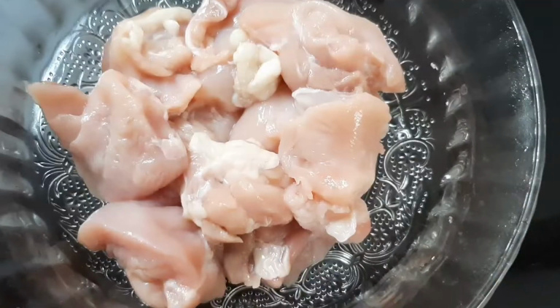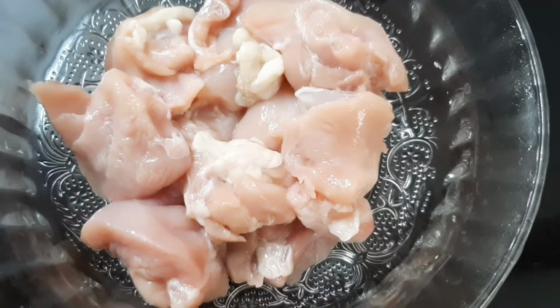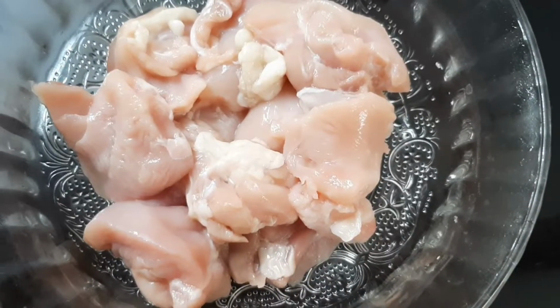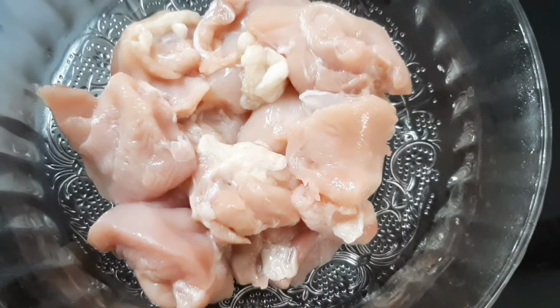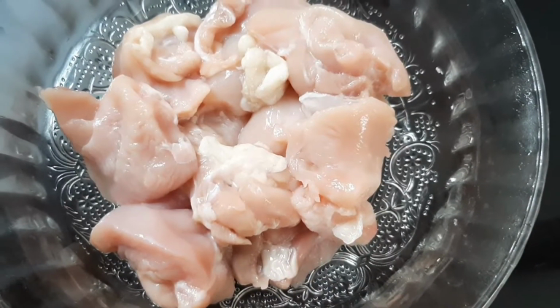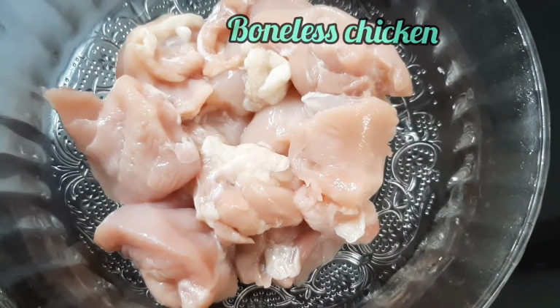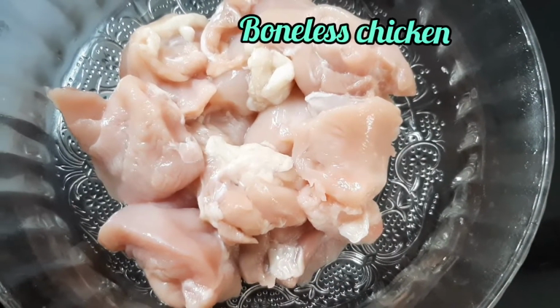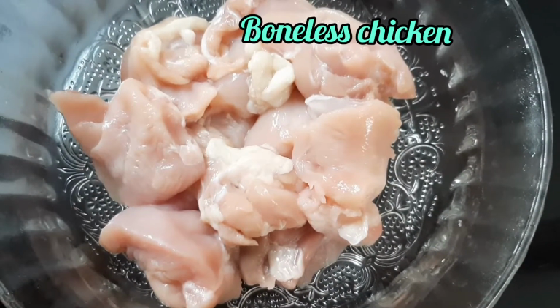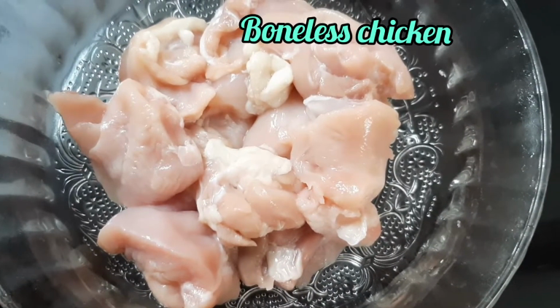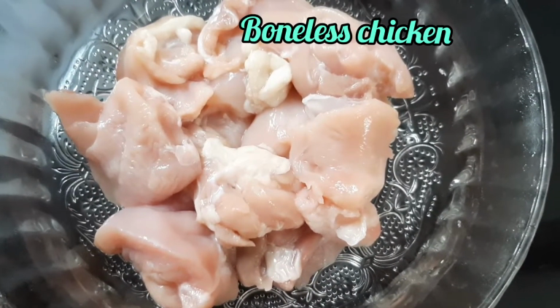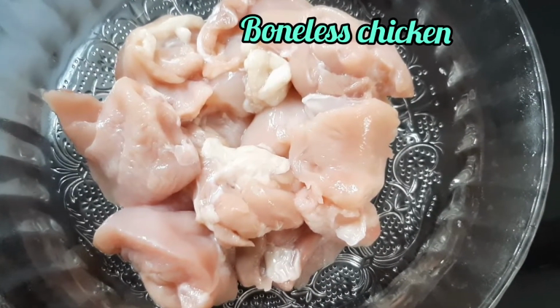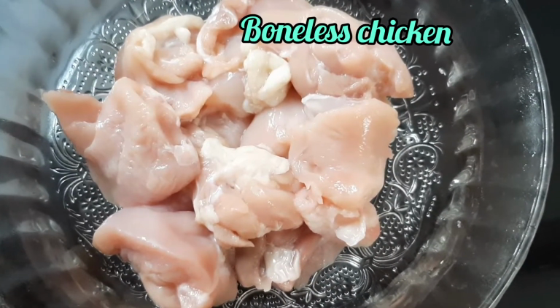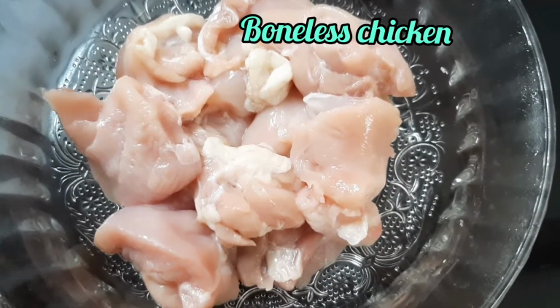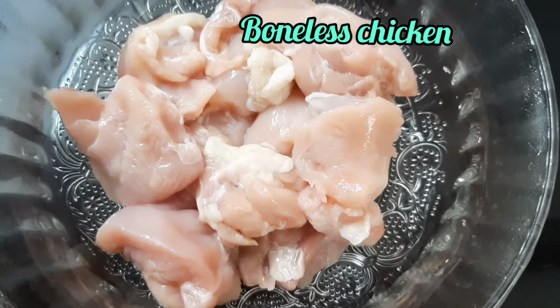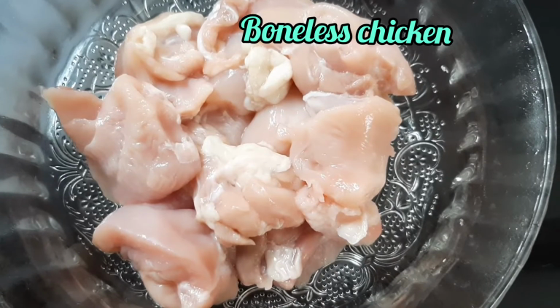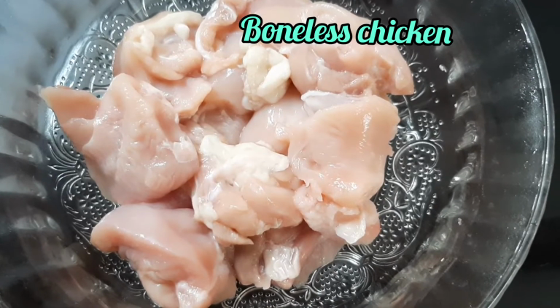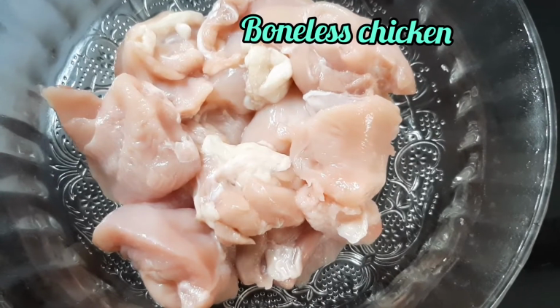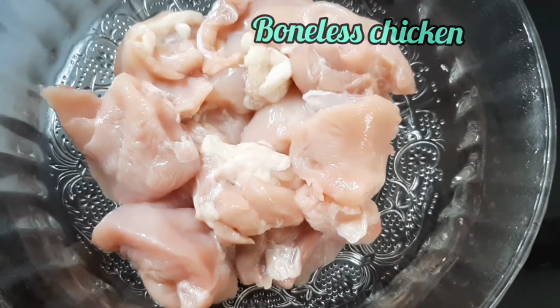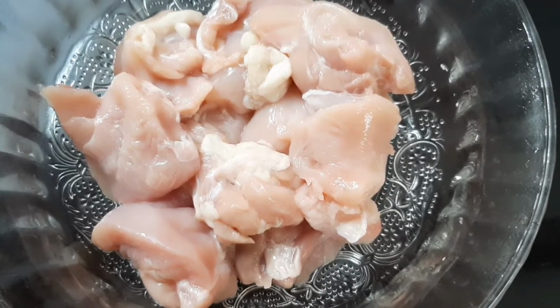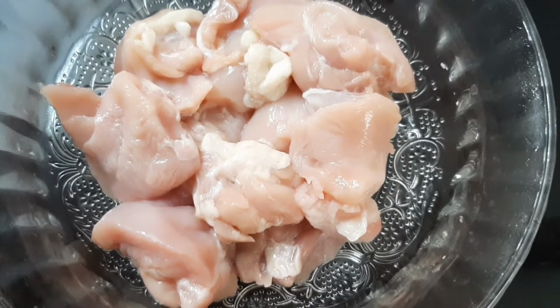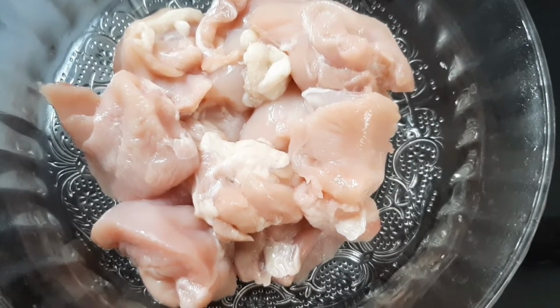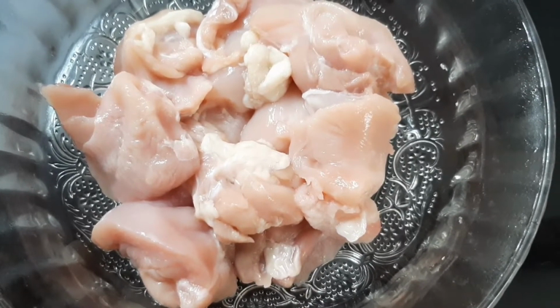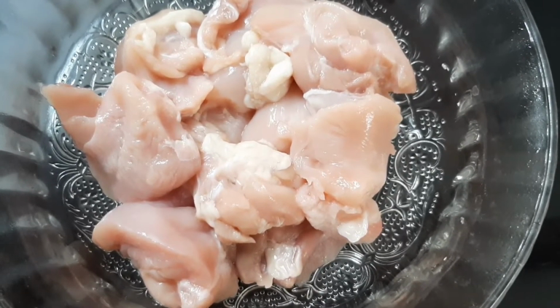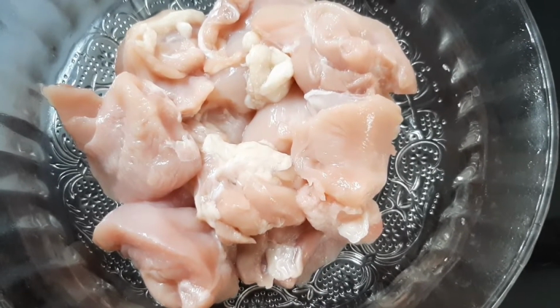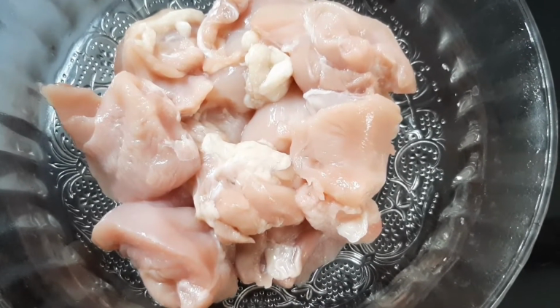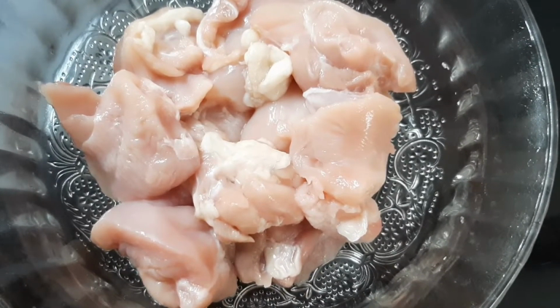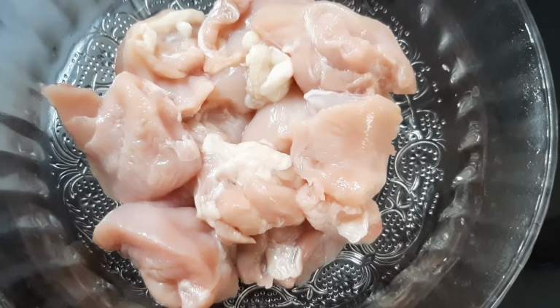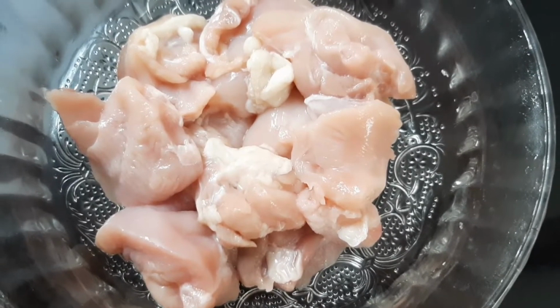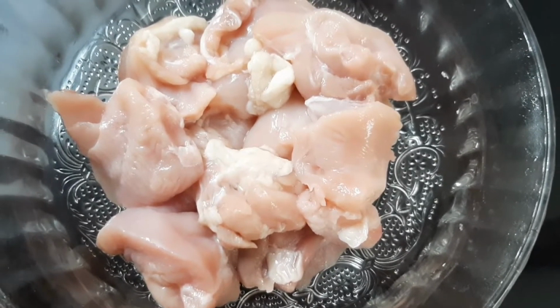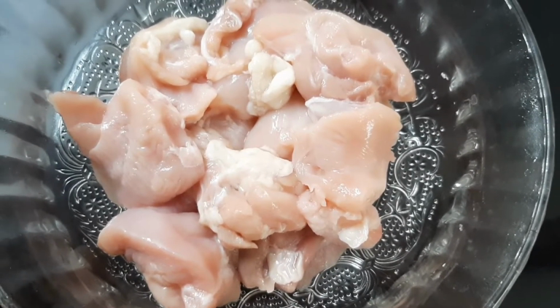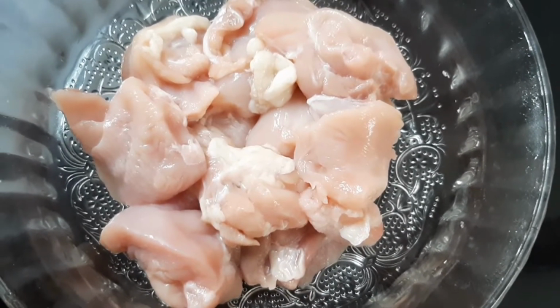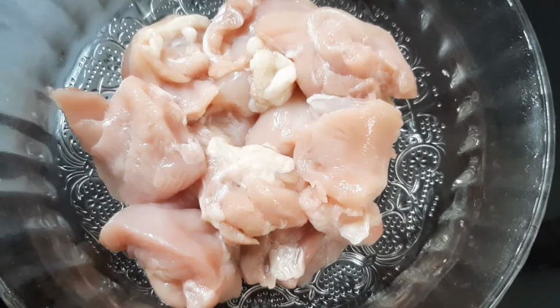I am going to use chicken breast for this recipe.